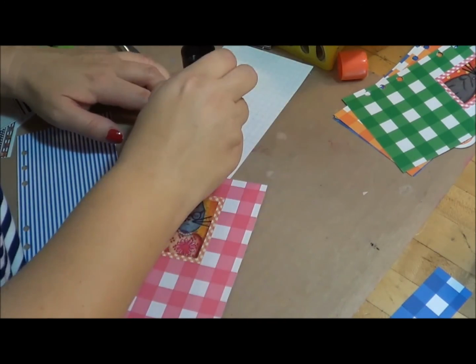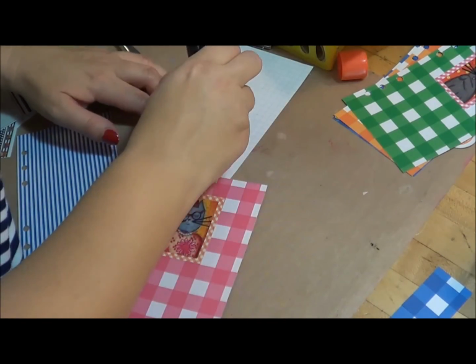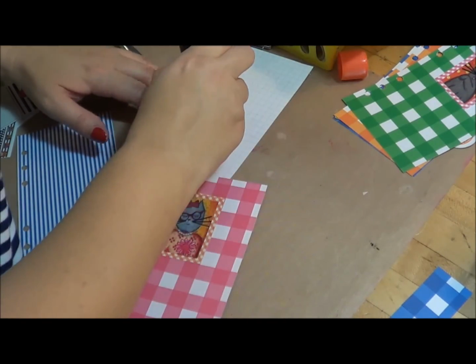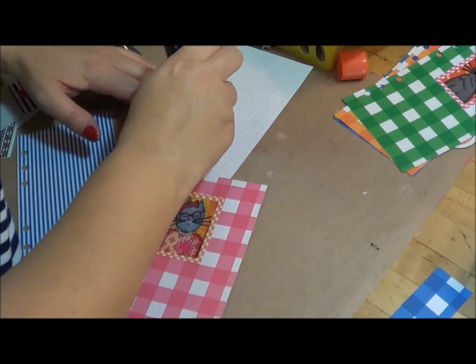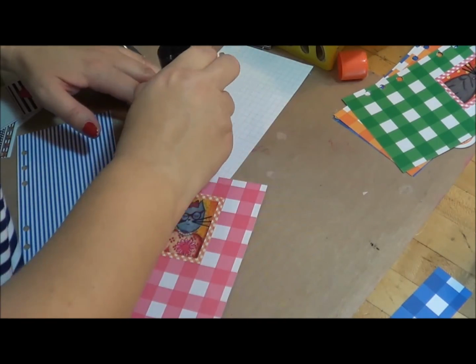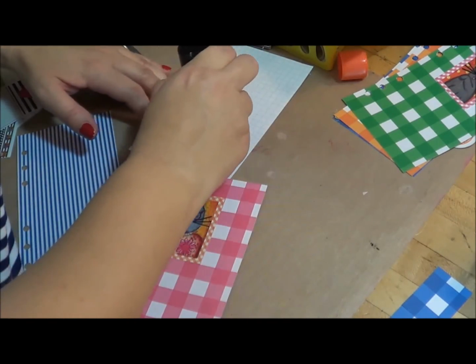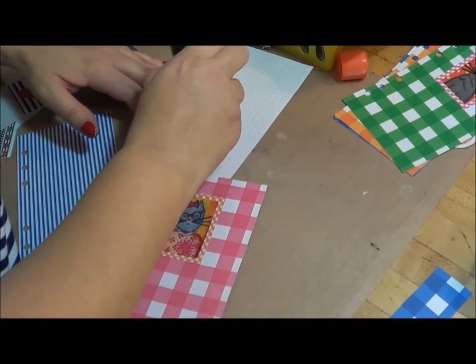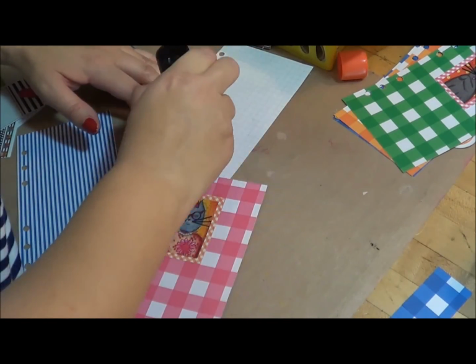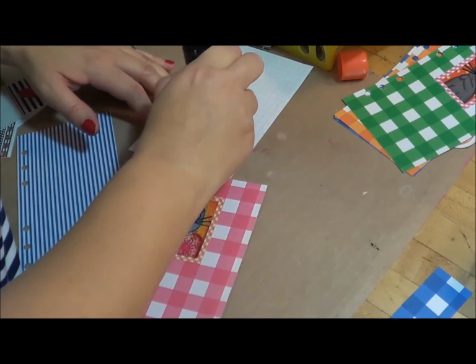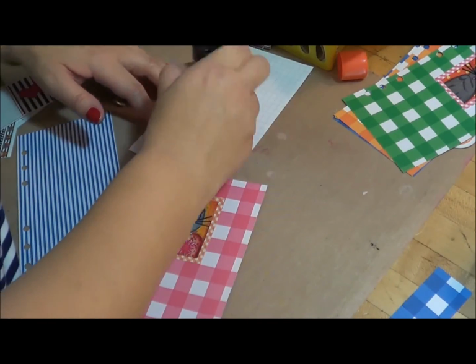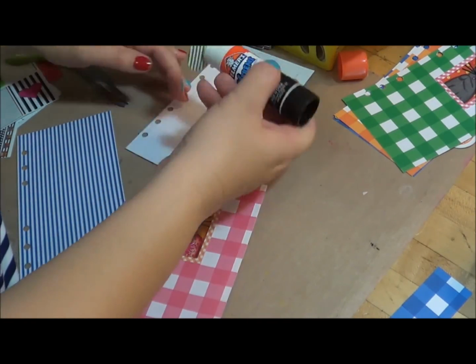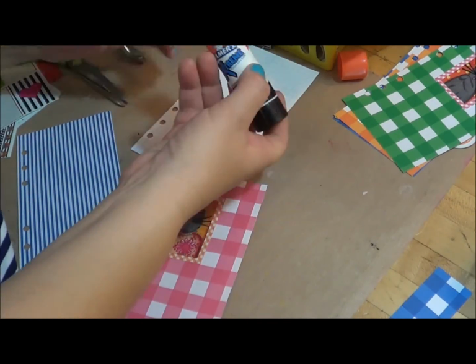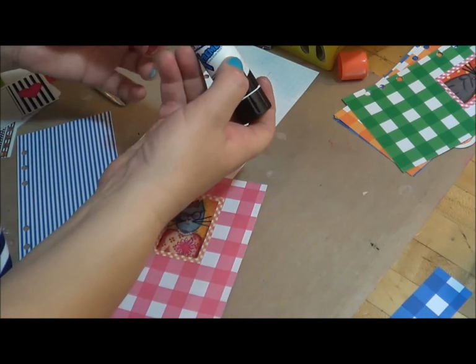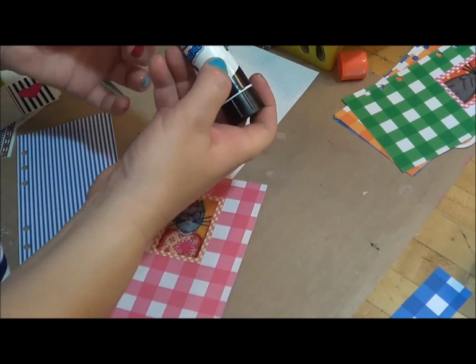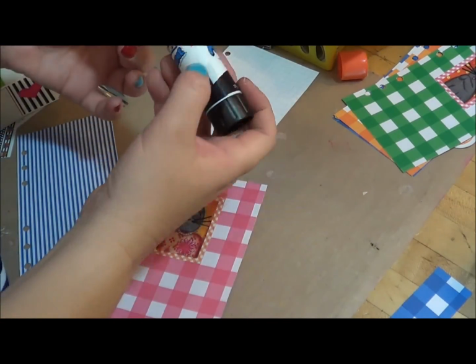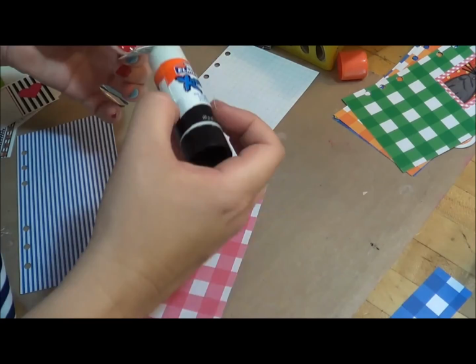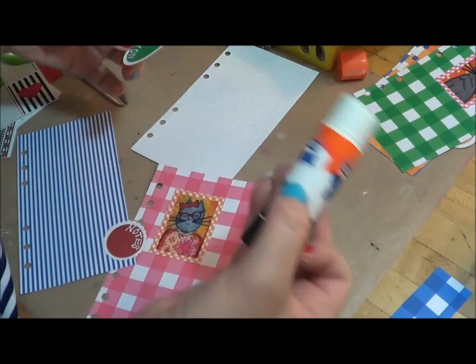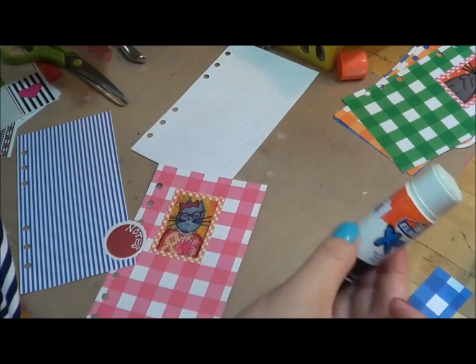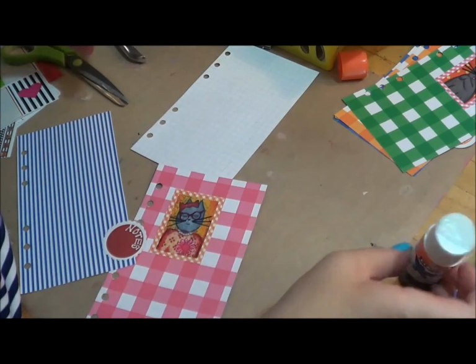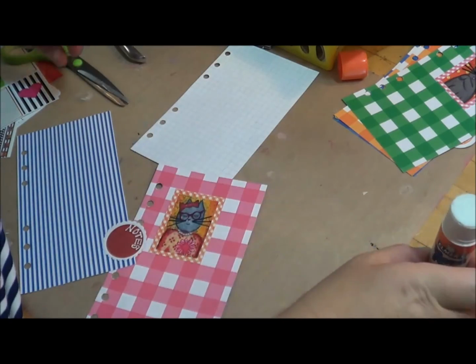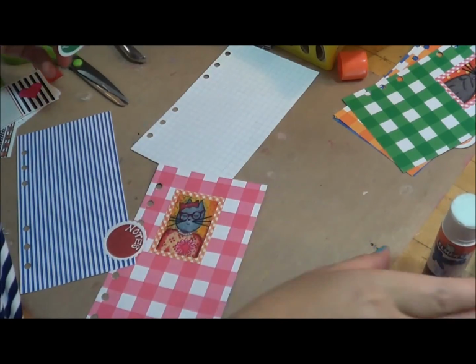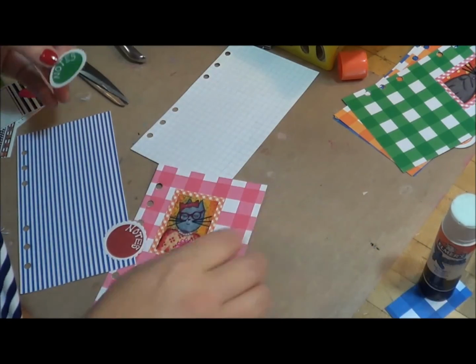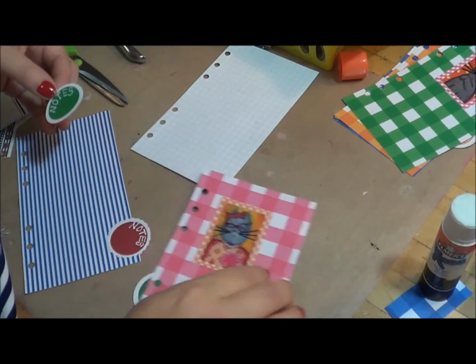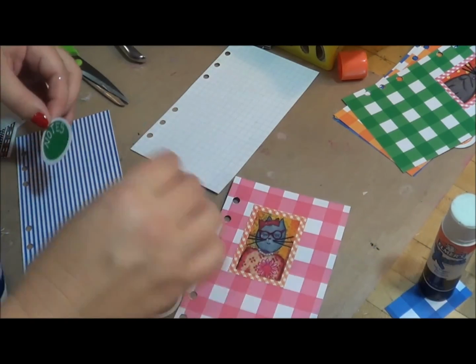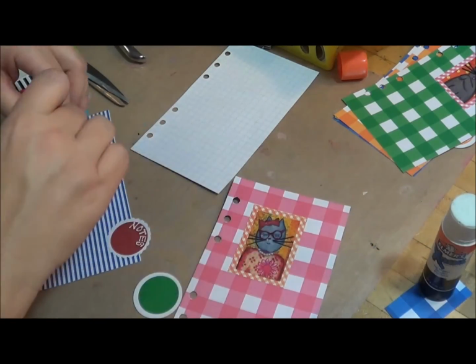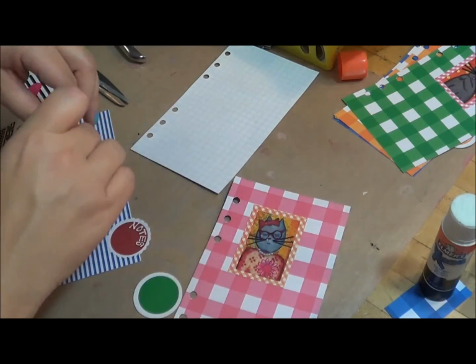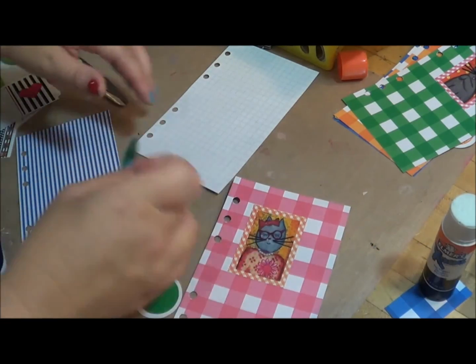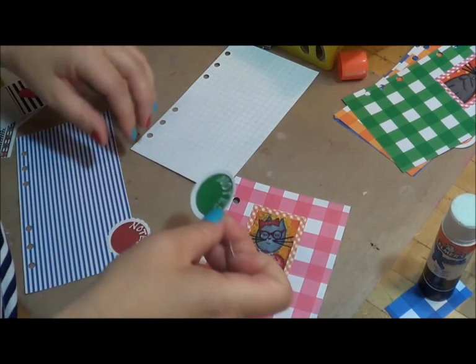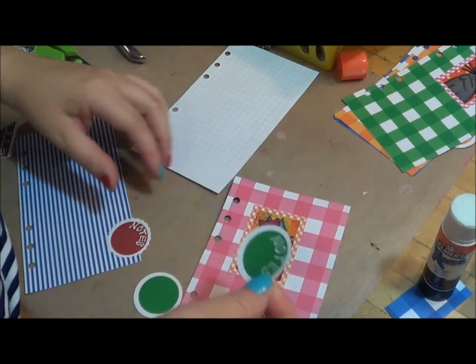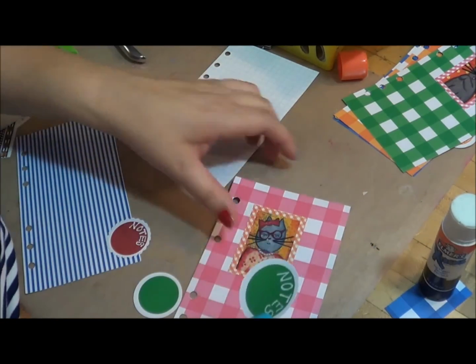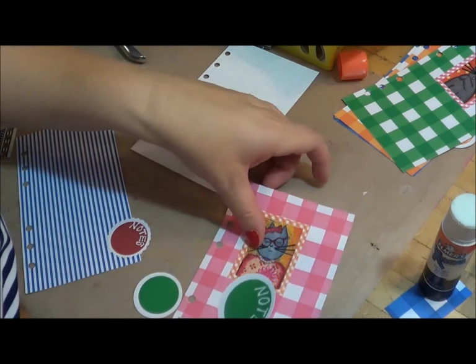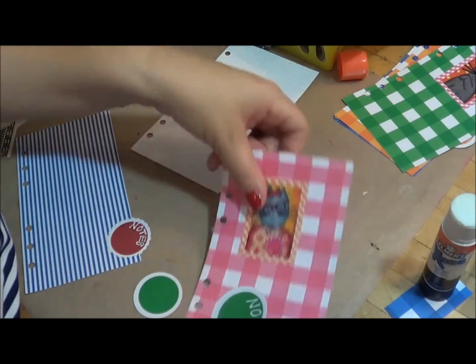She was showing me how to use clouds as divider tab shapes, and I thought, oh, clouds would be really cute to use.